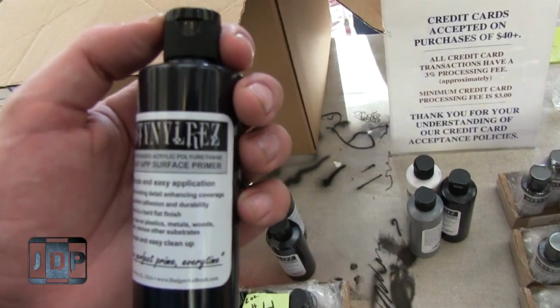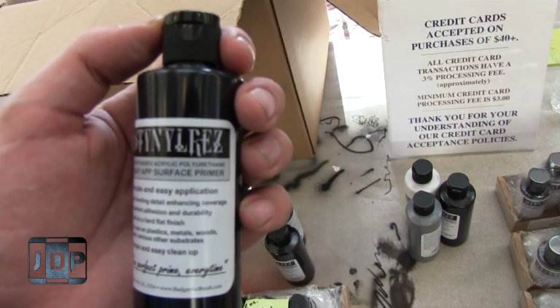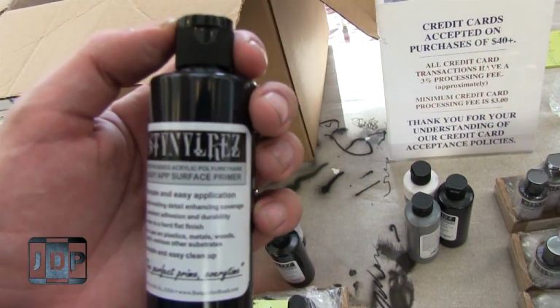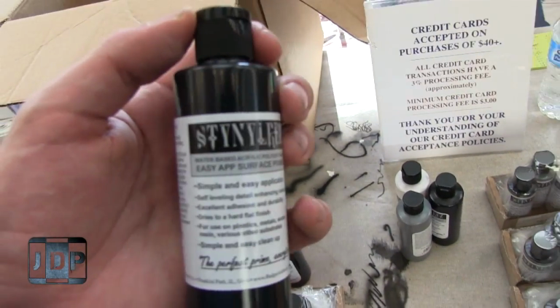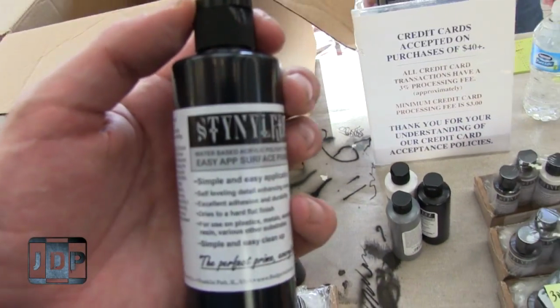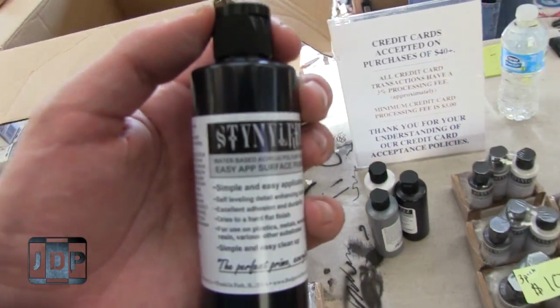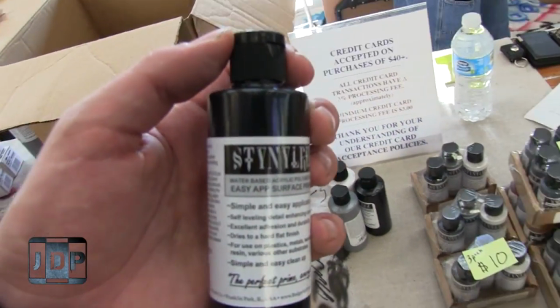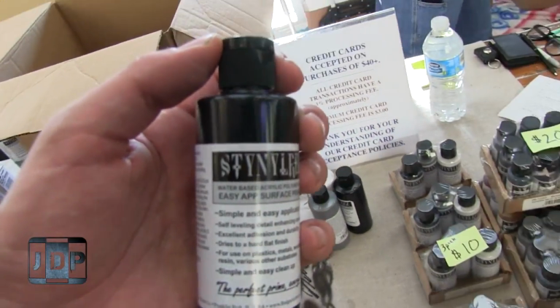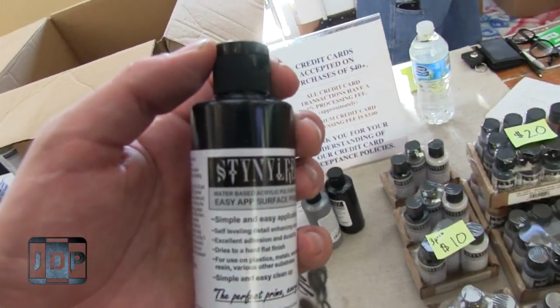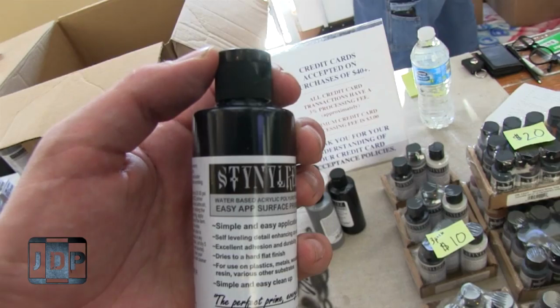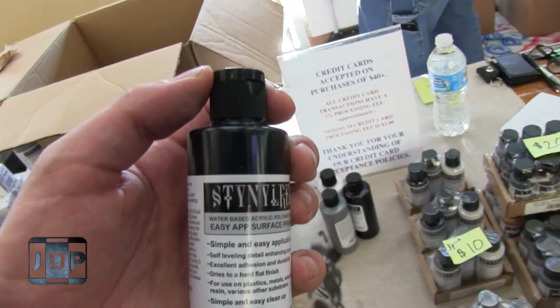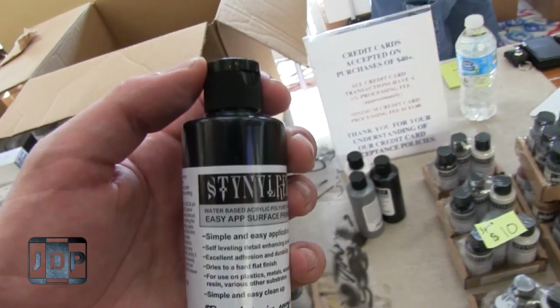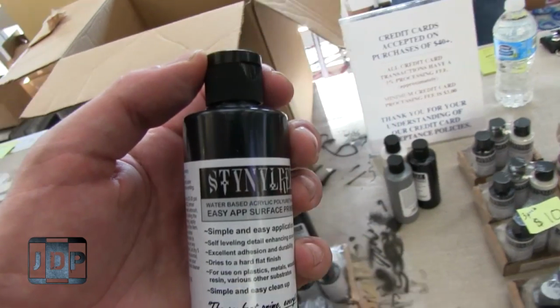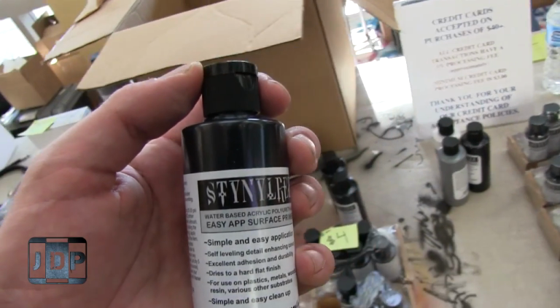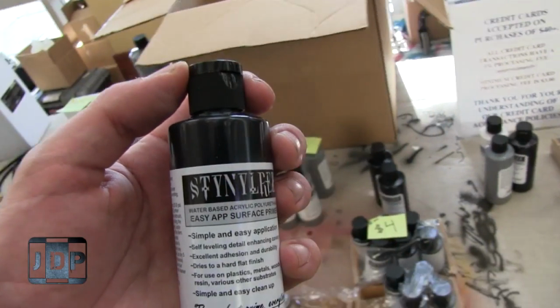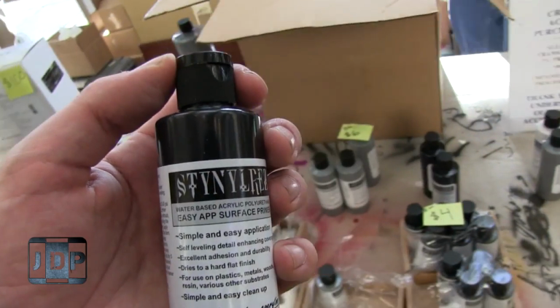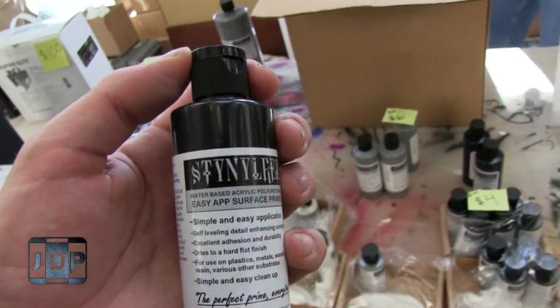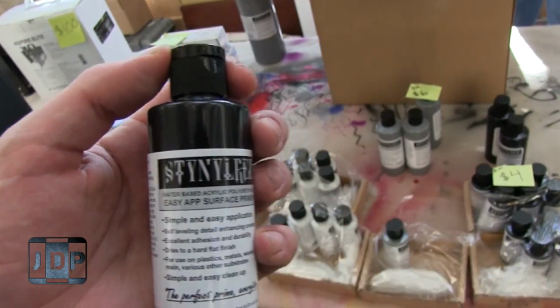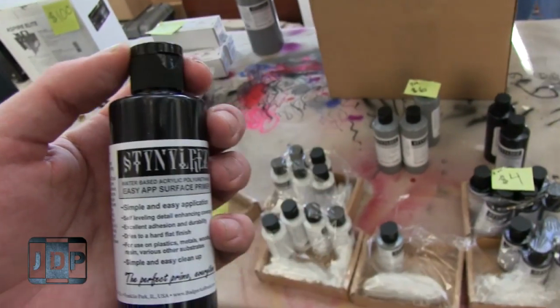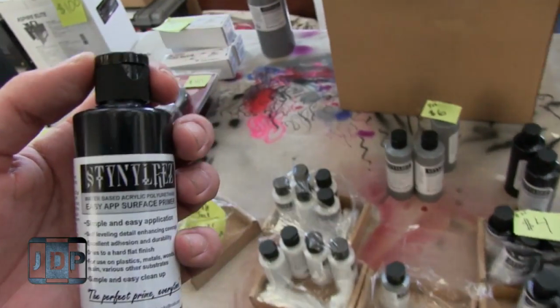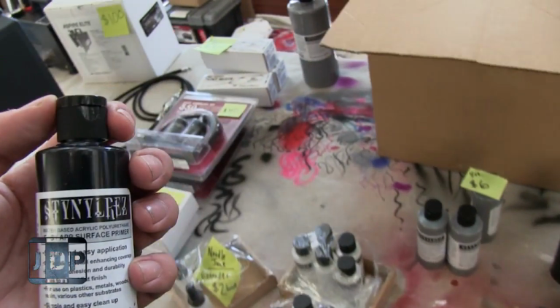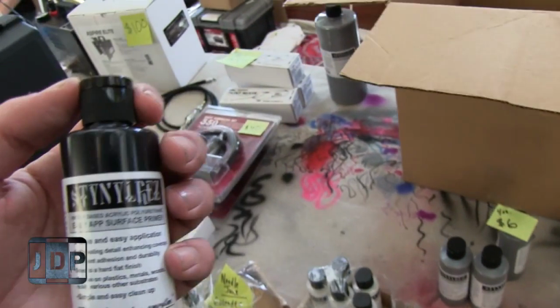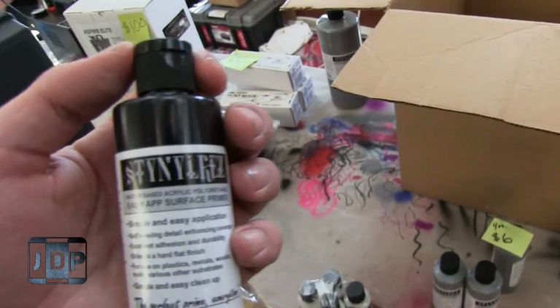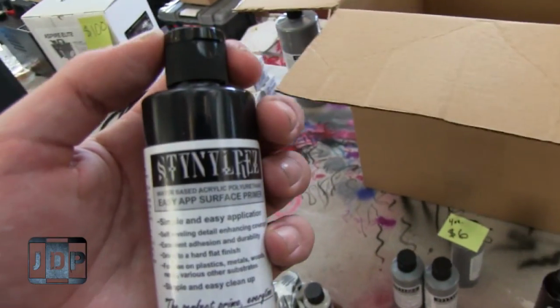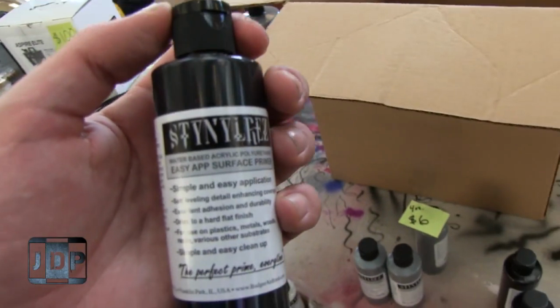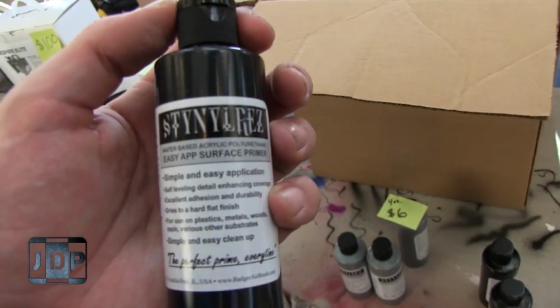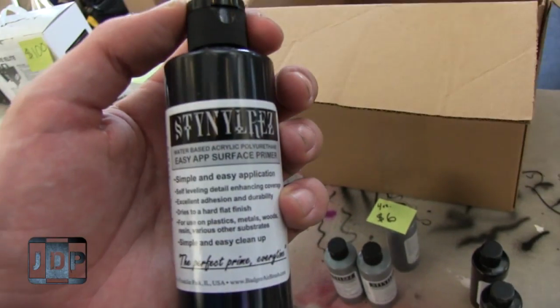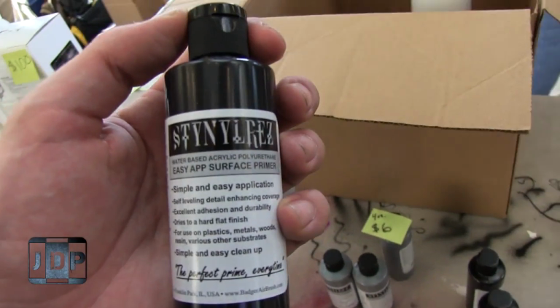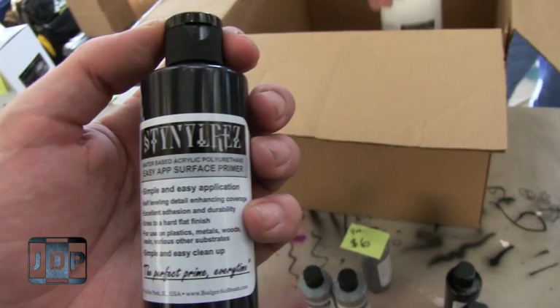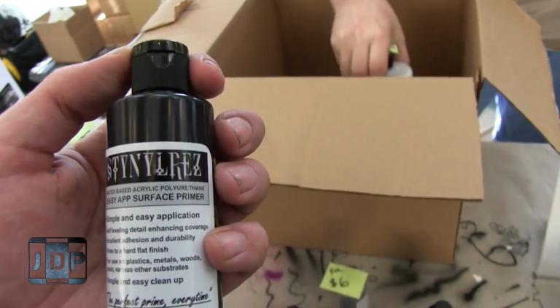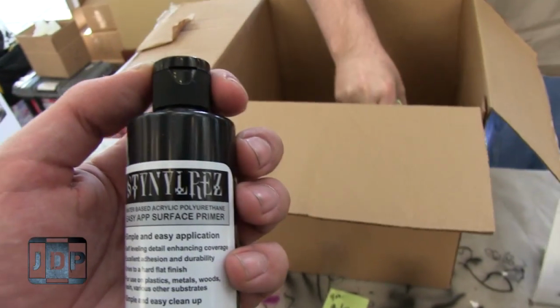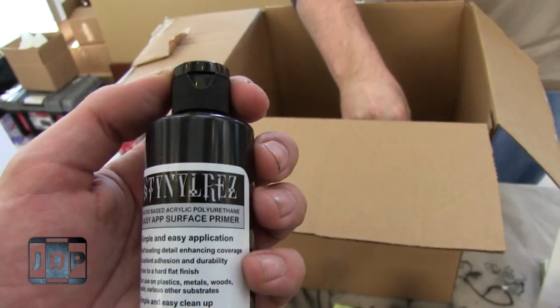Stynylrez — the reason for the name is a combination of styrene, nylon, and resin.